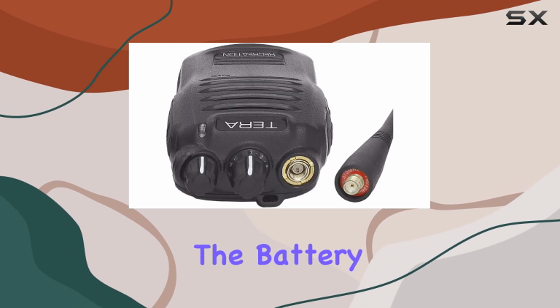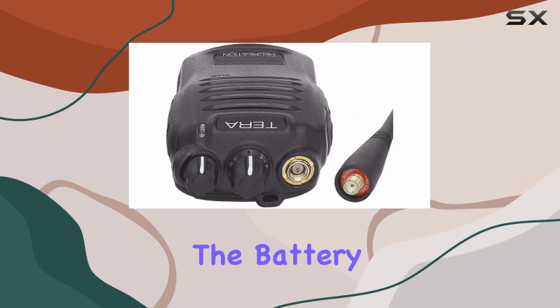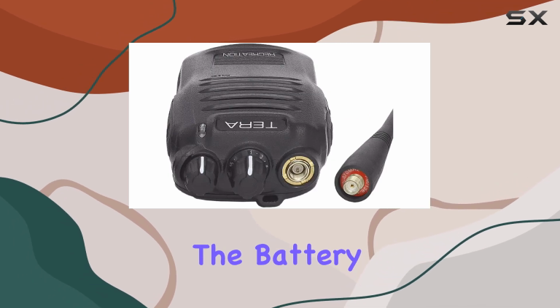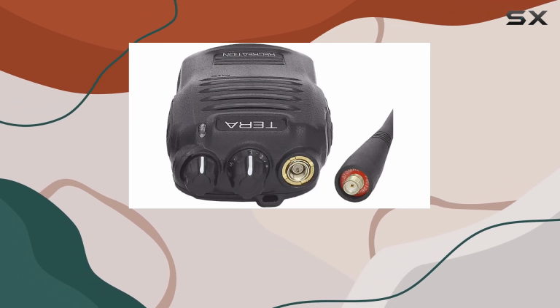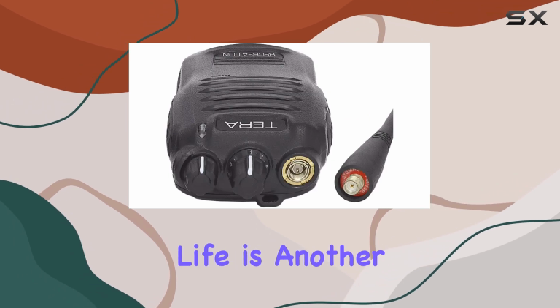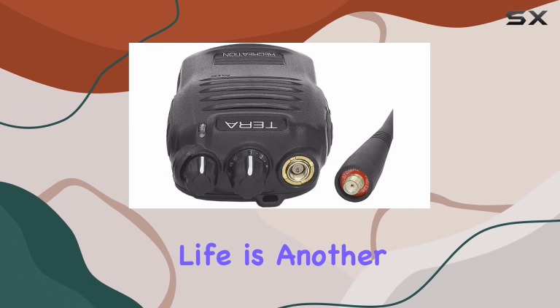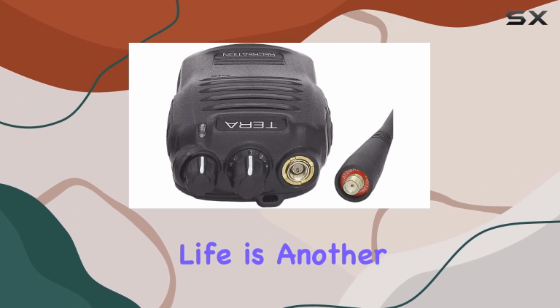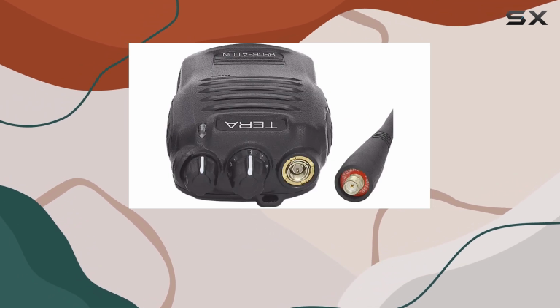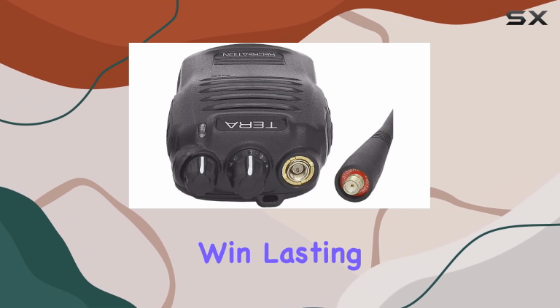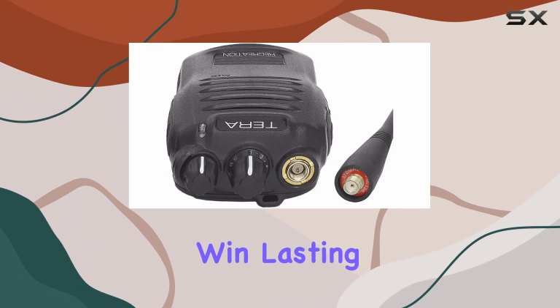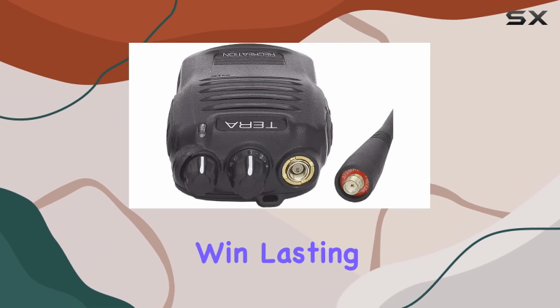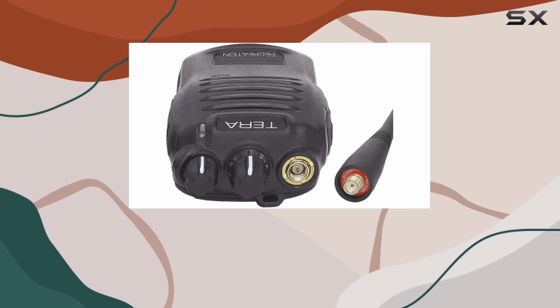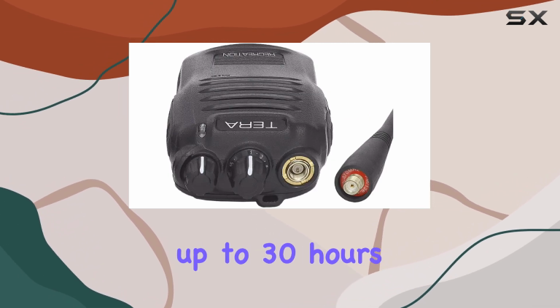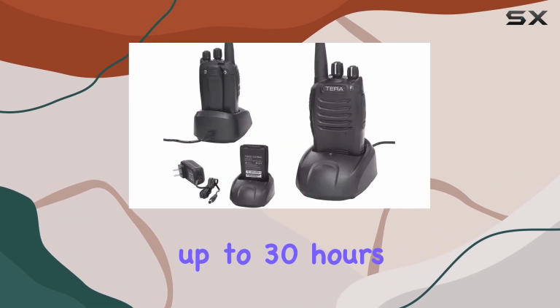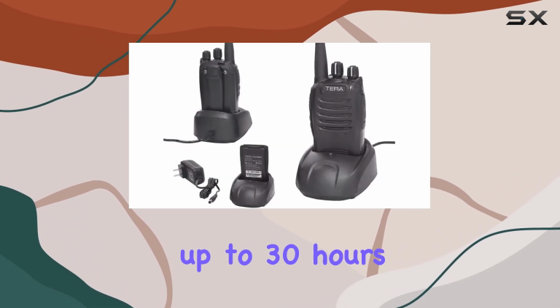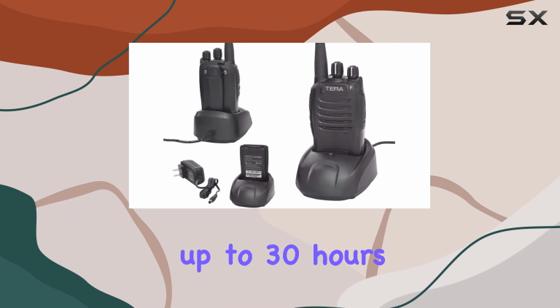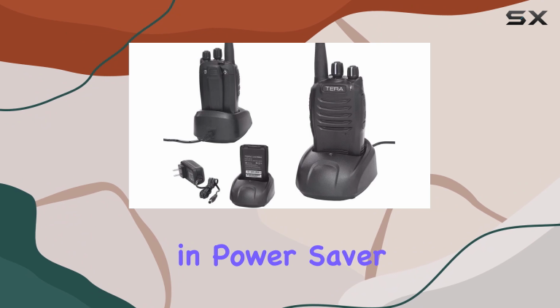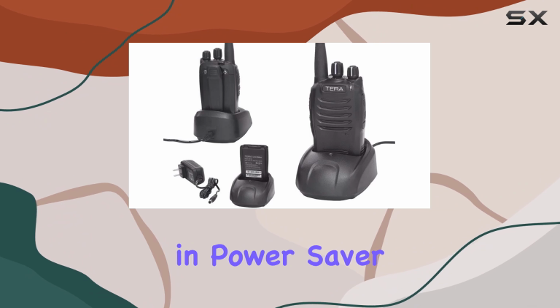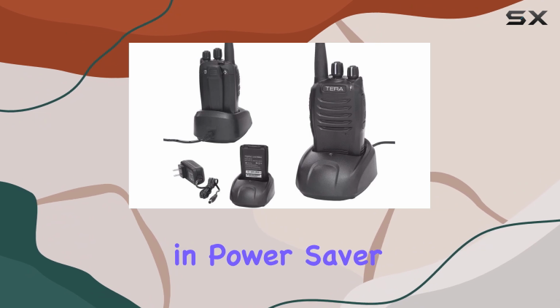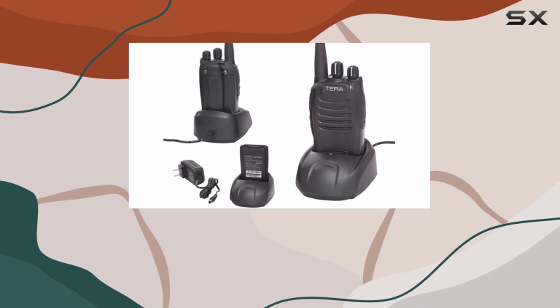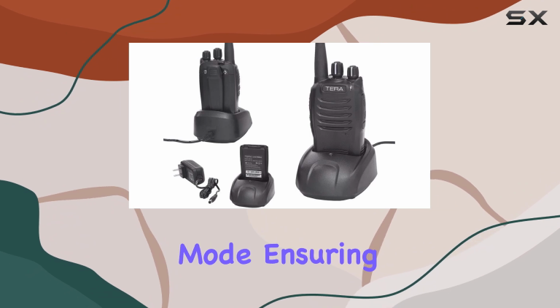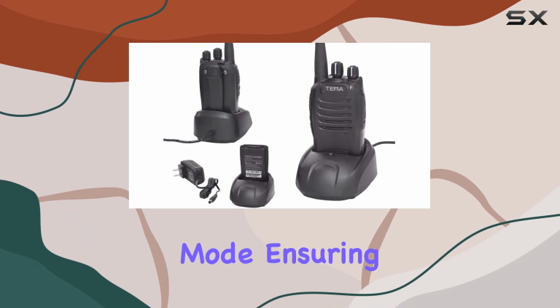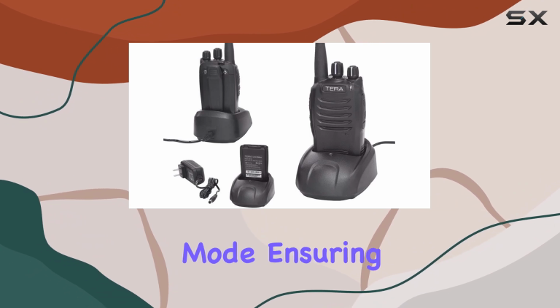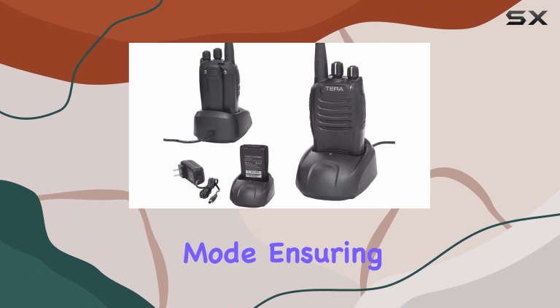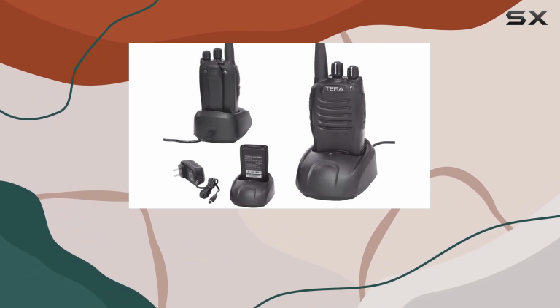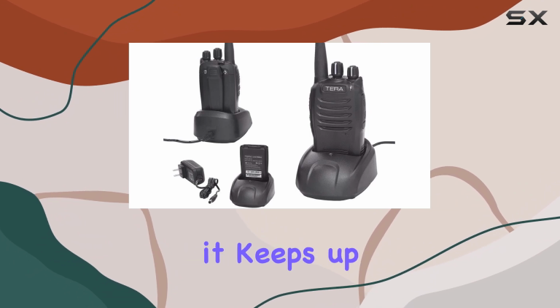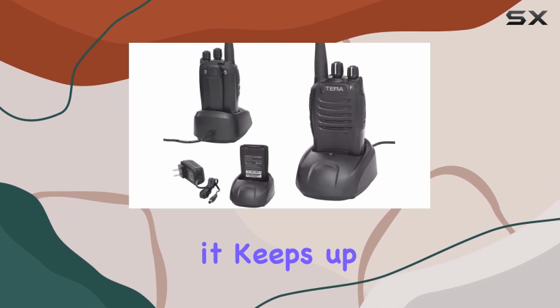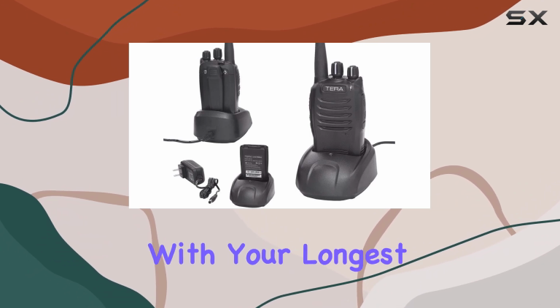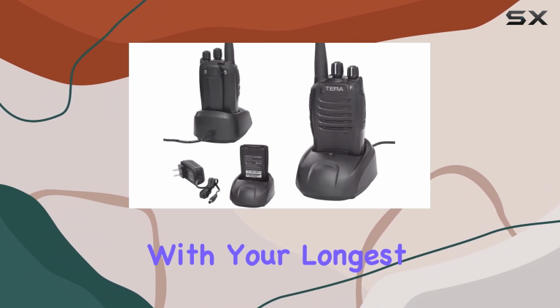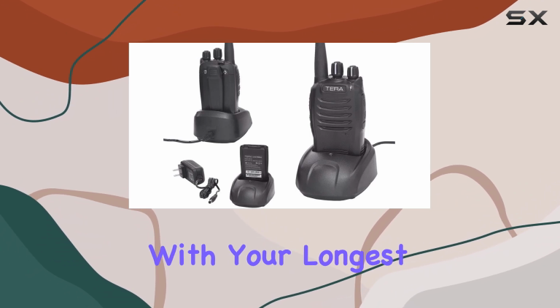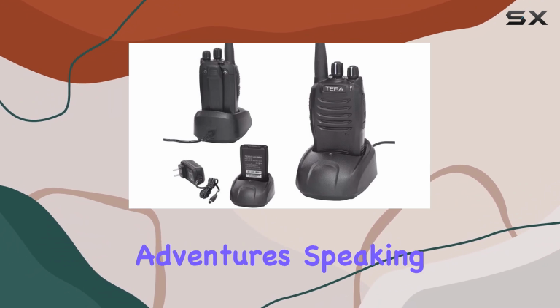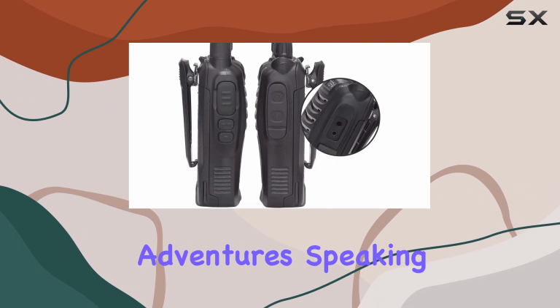The battery life is another win, lasting up to 30 hours in power saver mode, ensuring it keeps up with your longest adventures.